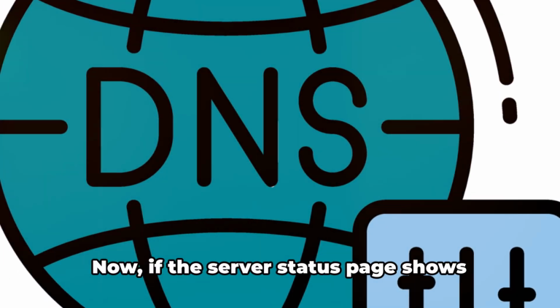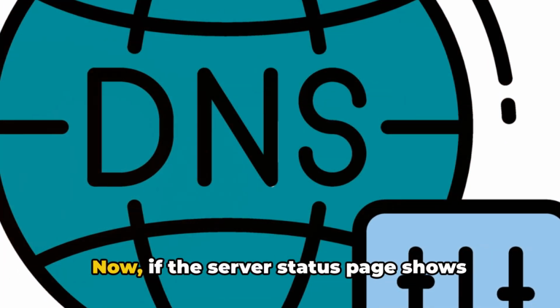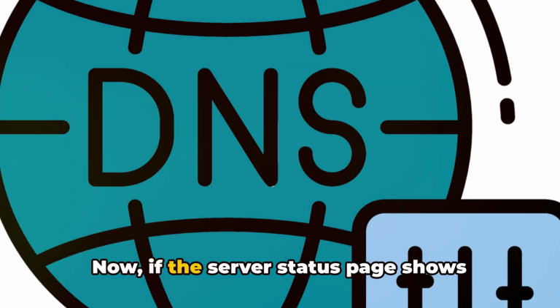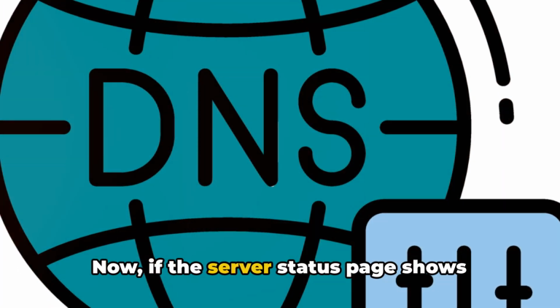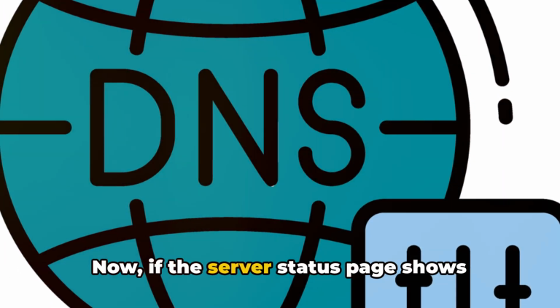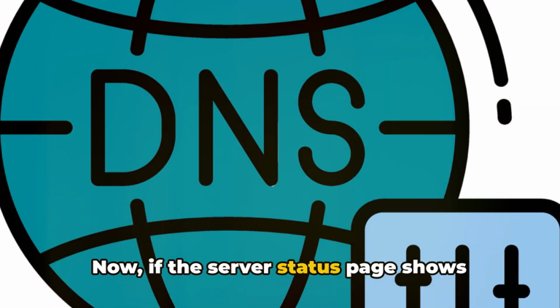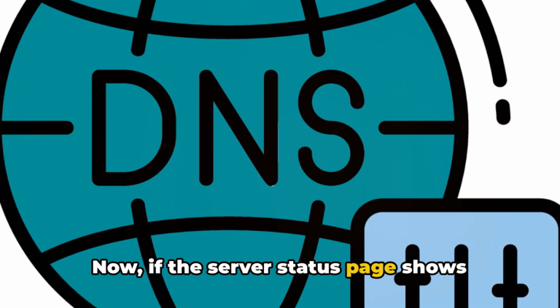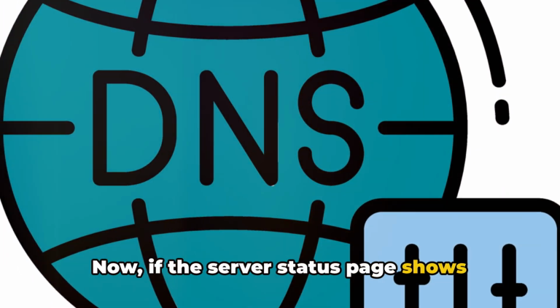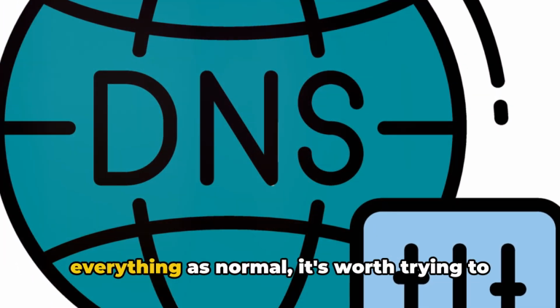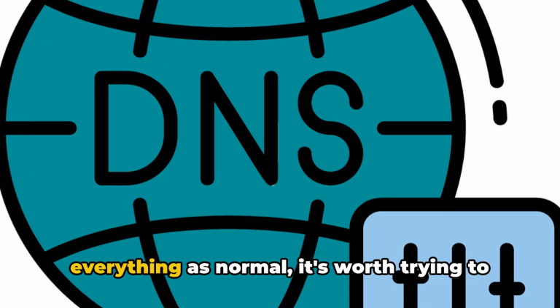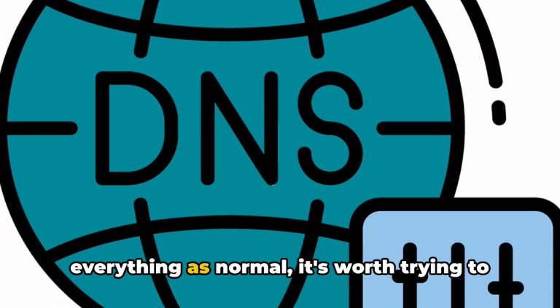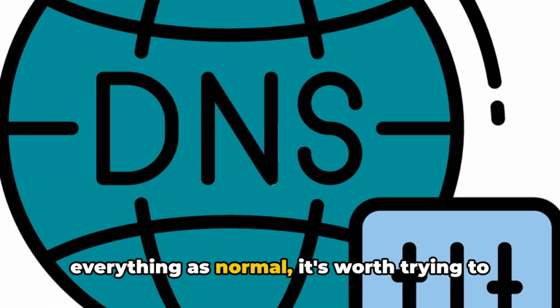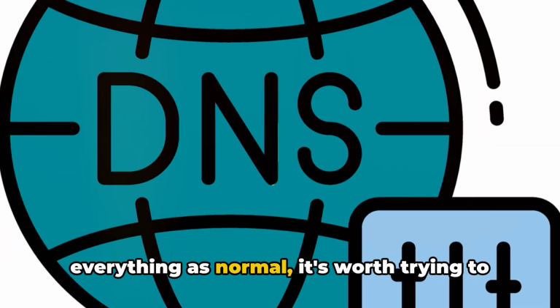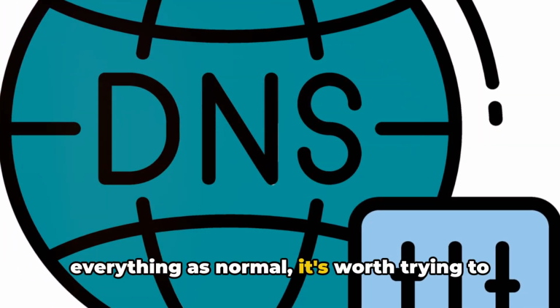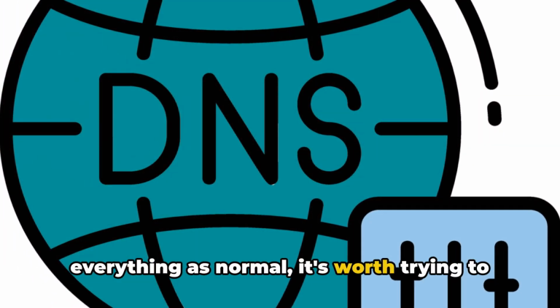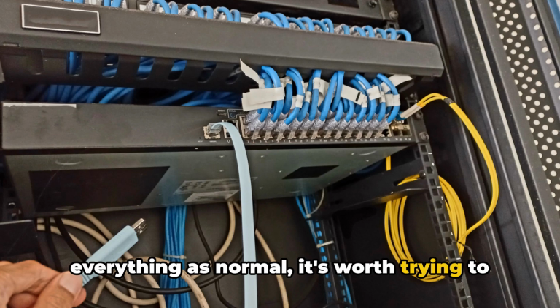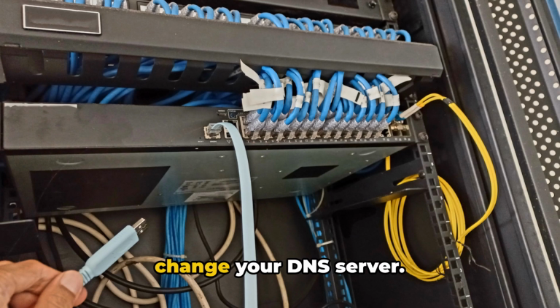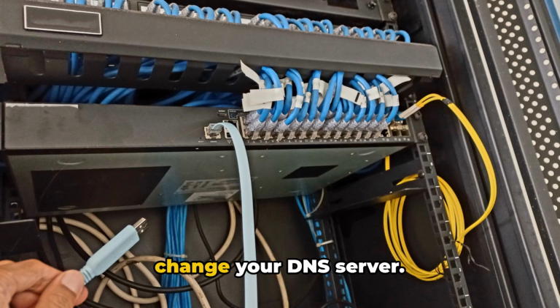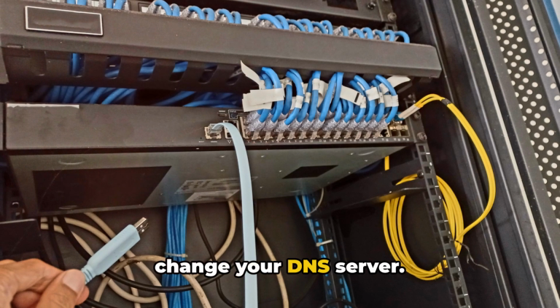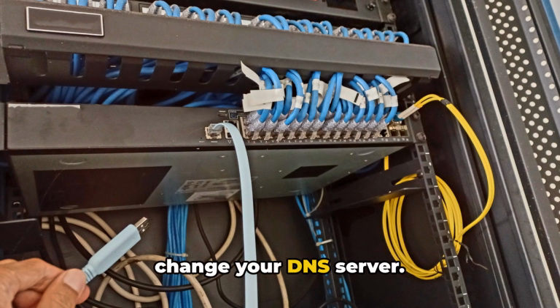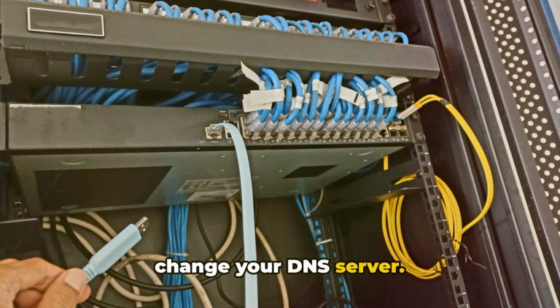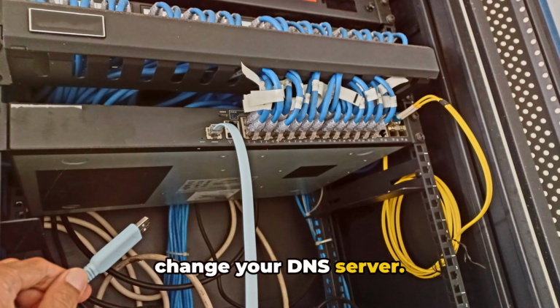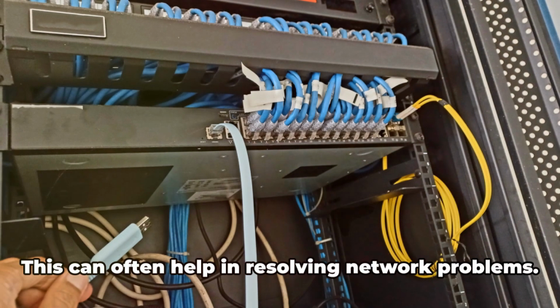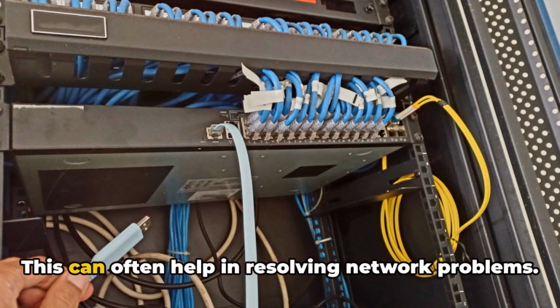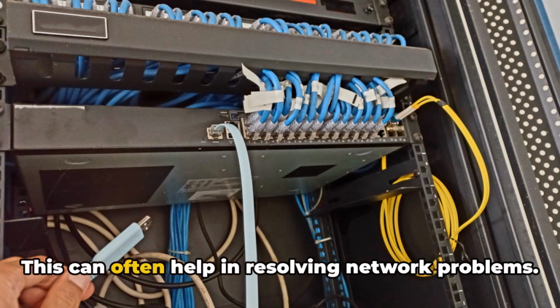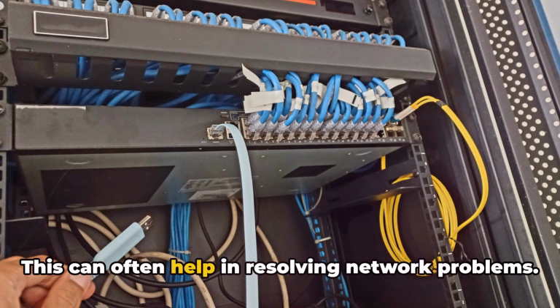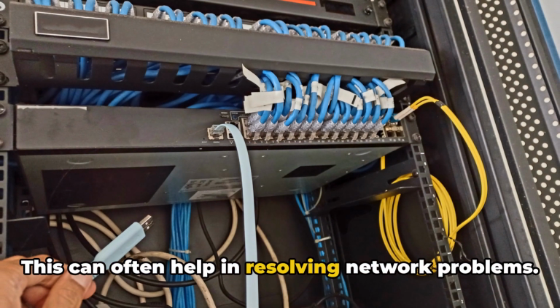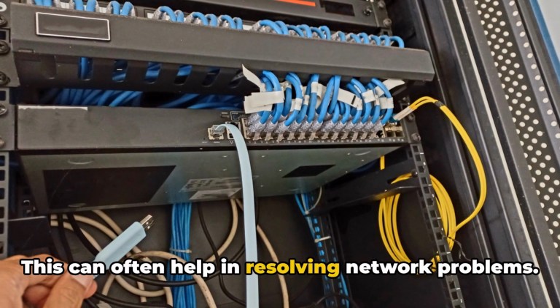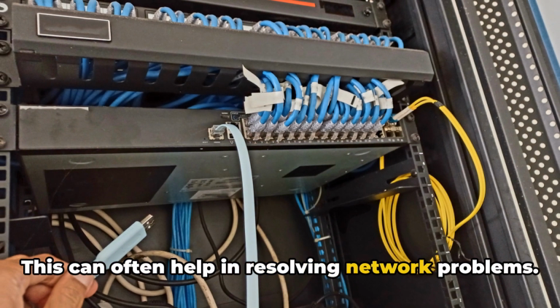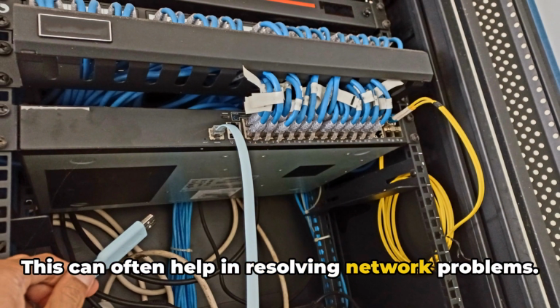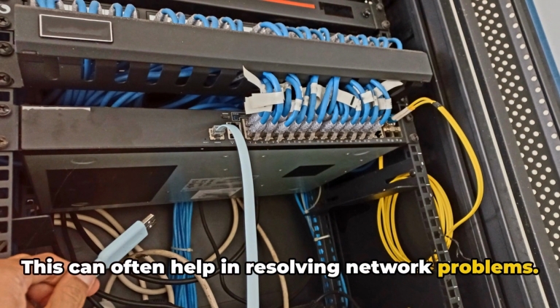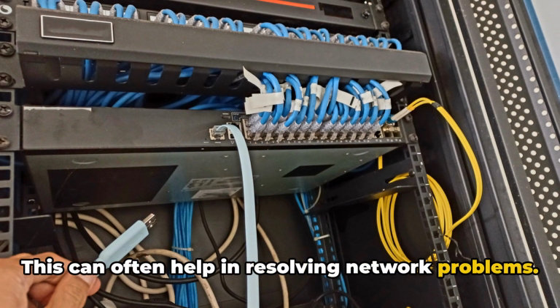Now, if the server status page shows everything as normal, it's worth trying to change your DNS server. This can often help in resolving network problems.